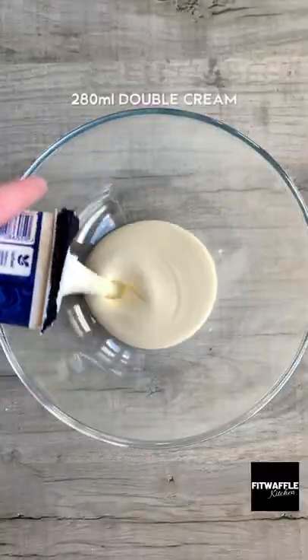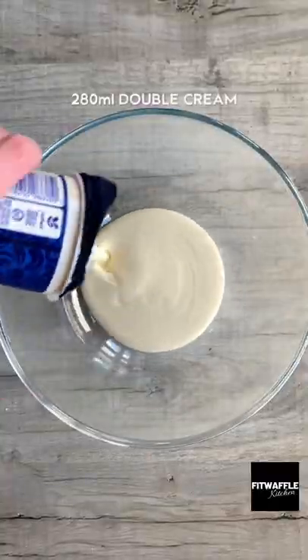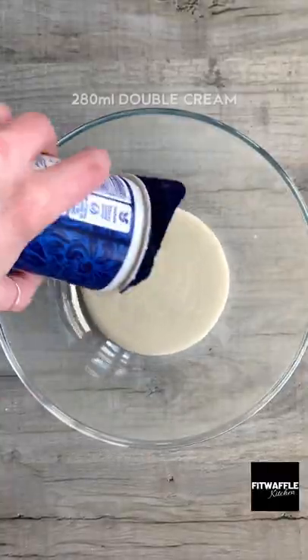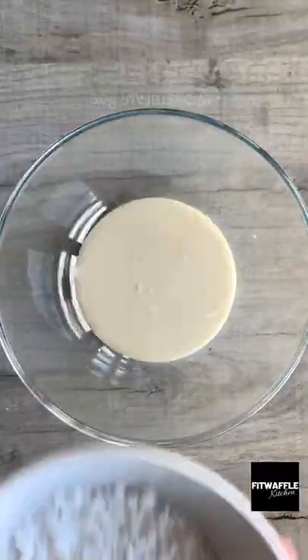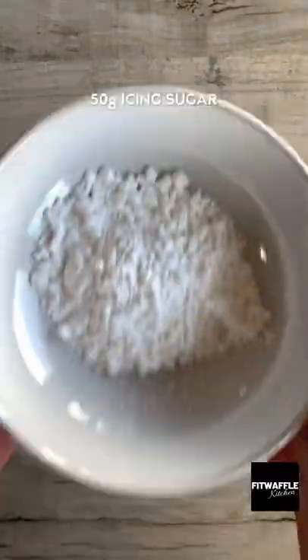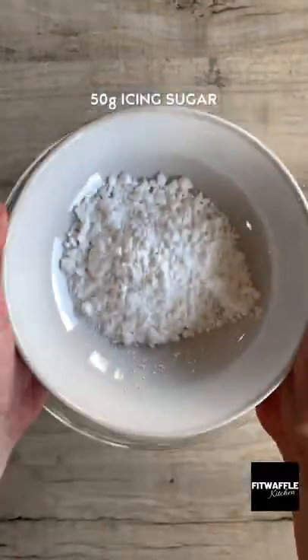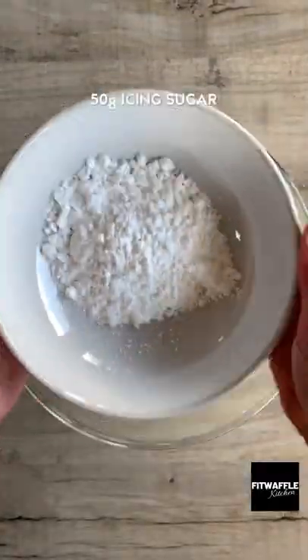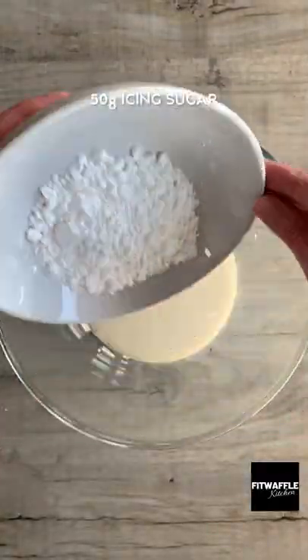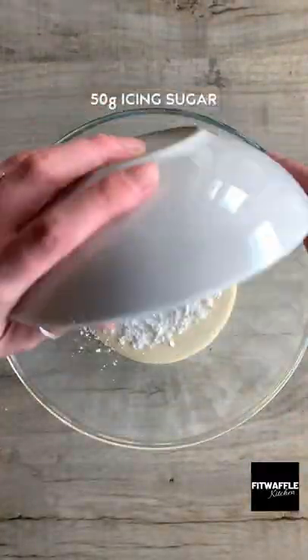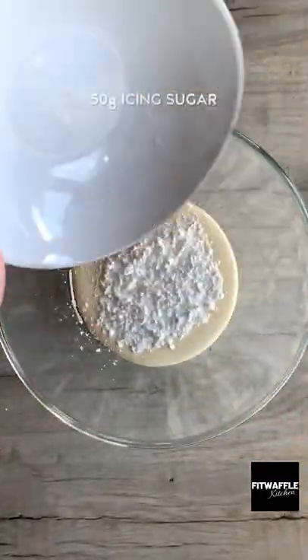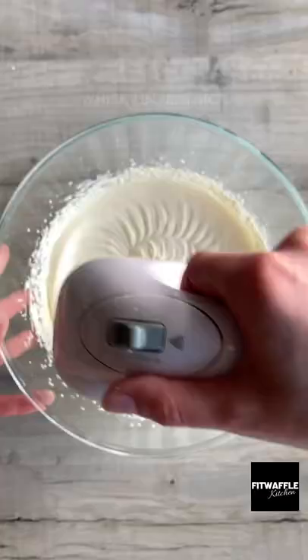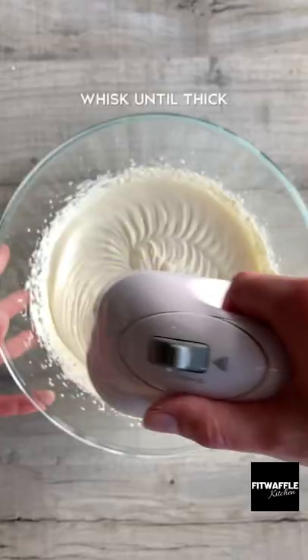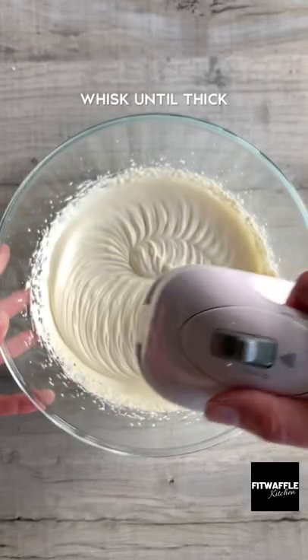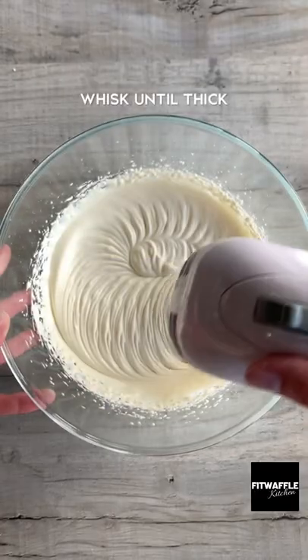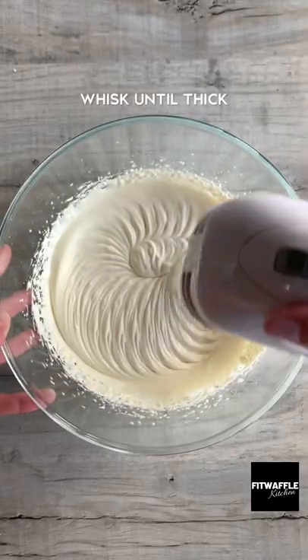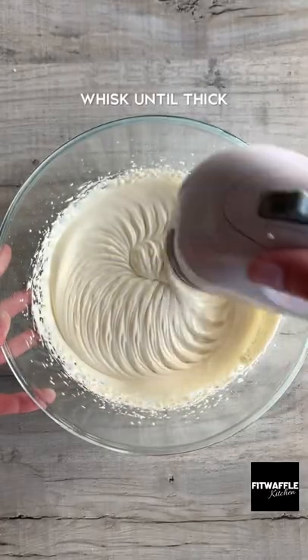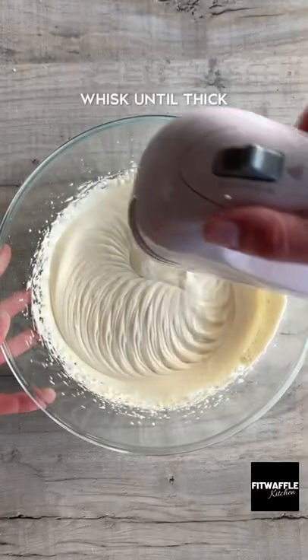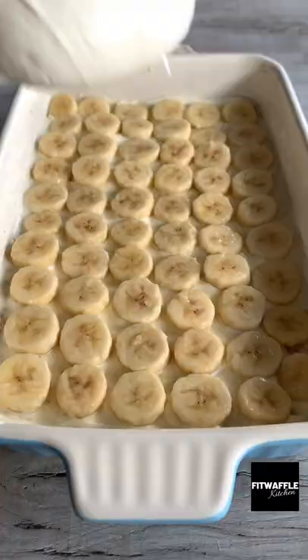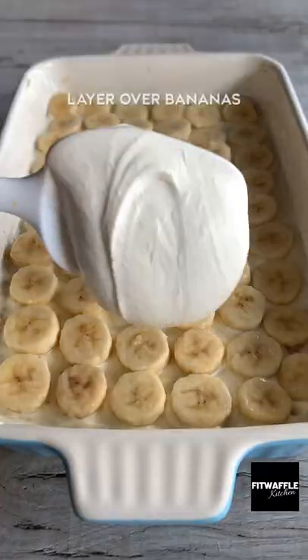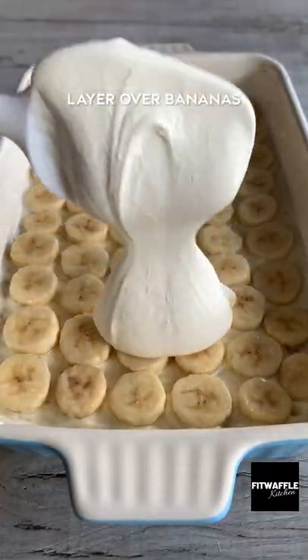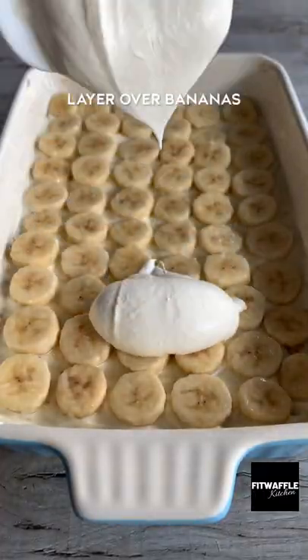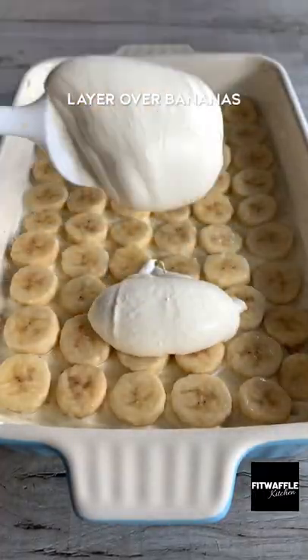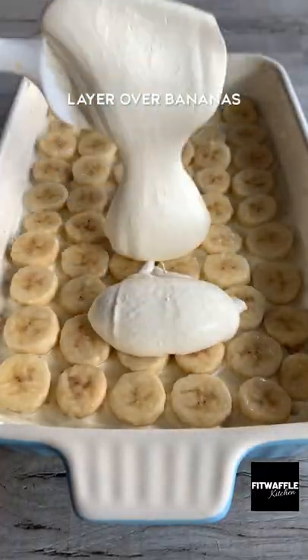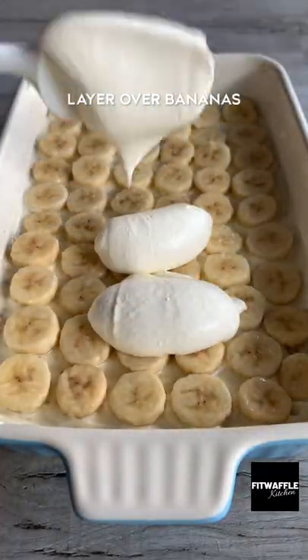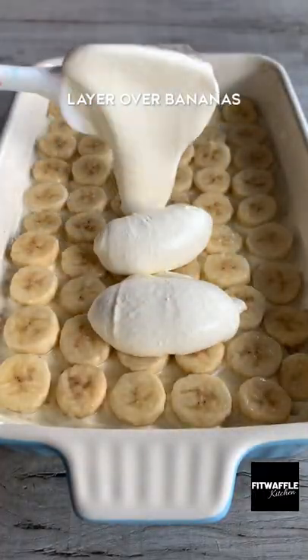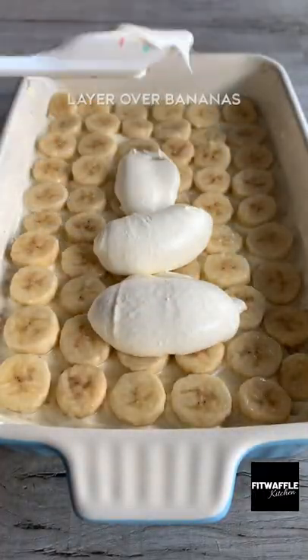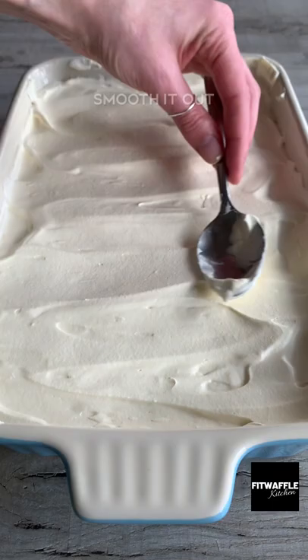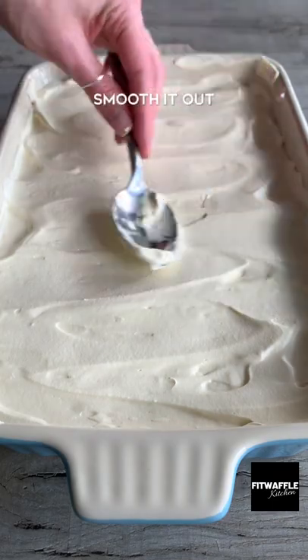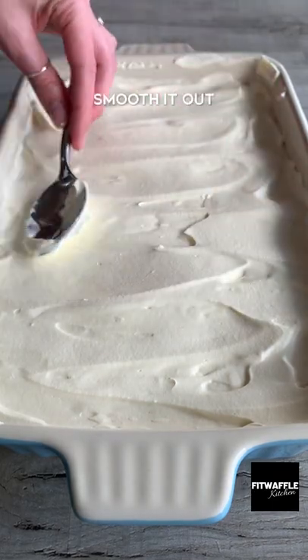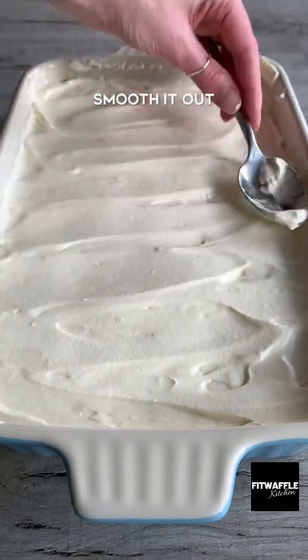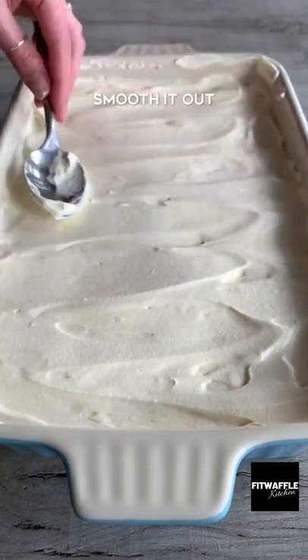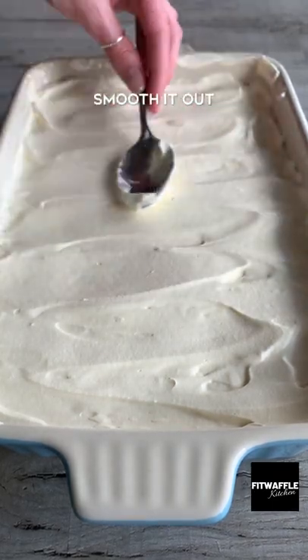Add cream cheese and icing sugar to a bowl and whisk until thick. Then dollop this over the bananas and spread it out to the edges.